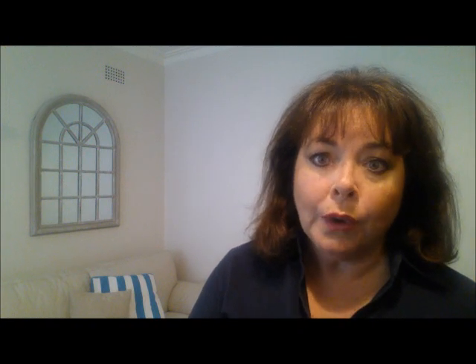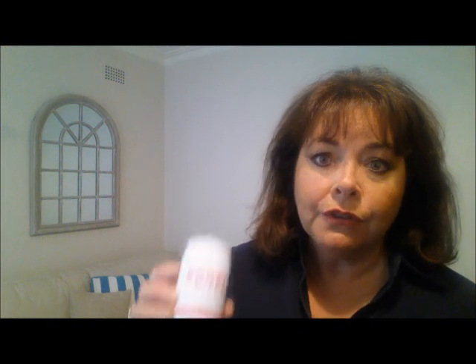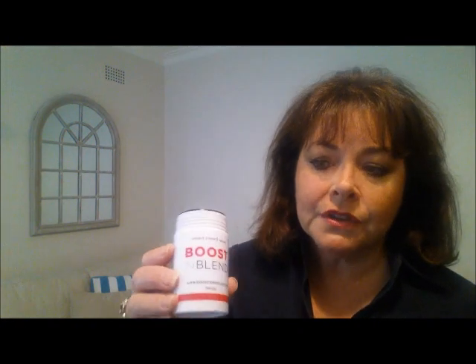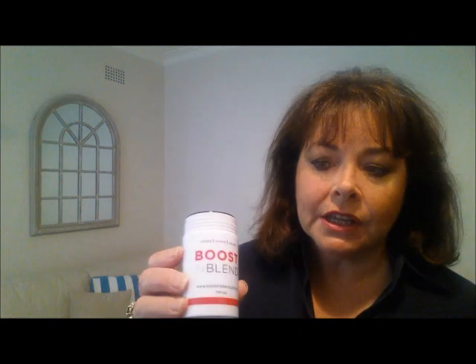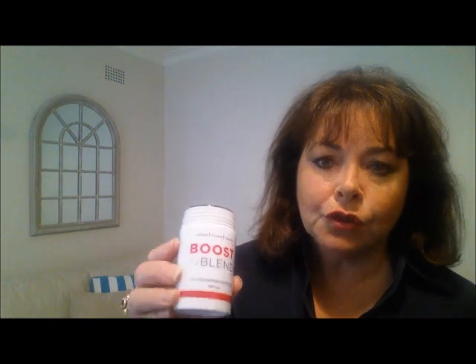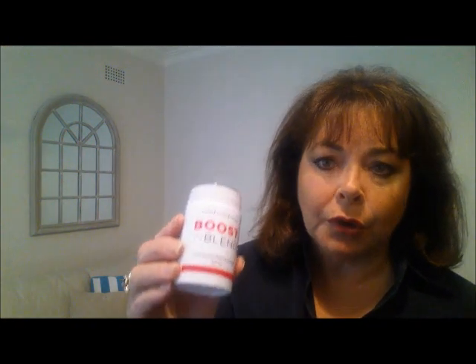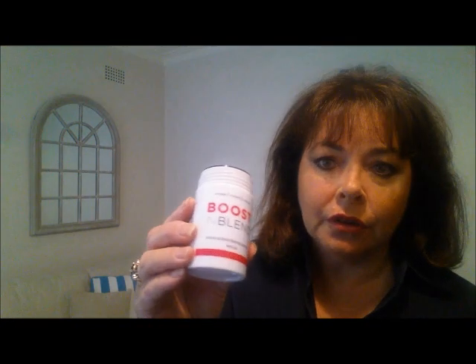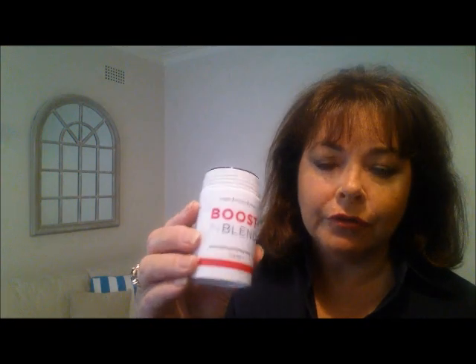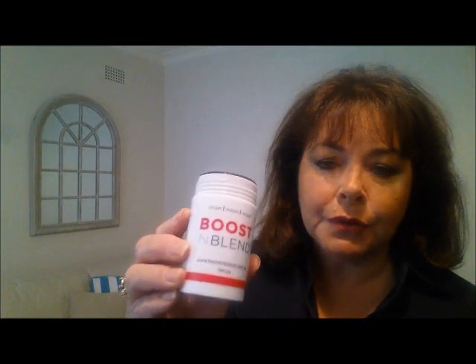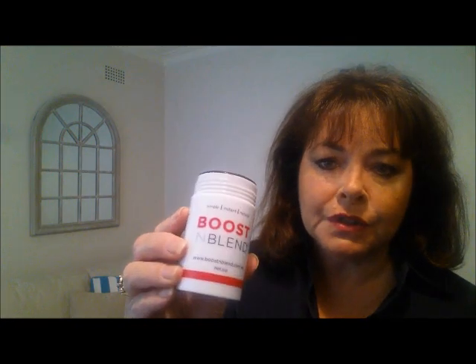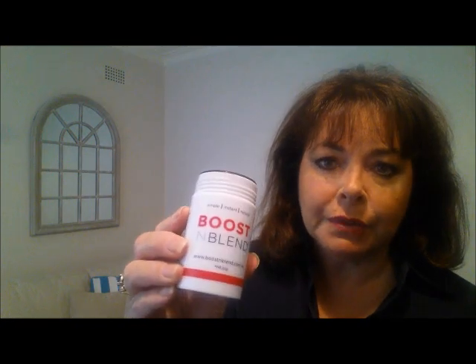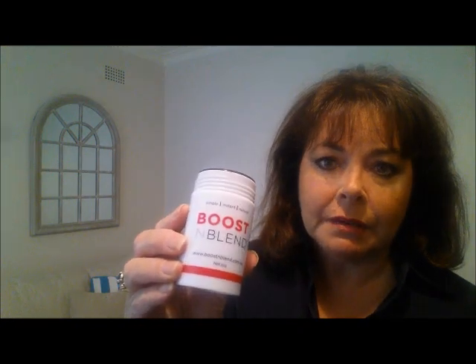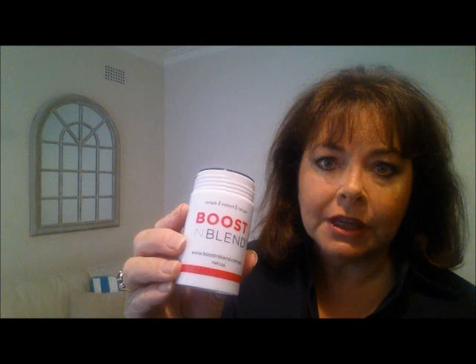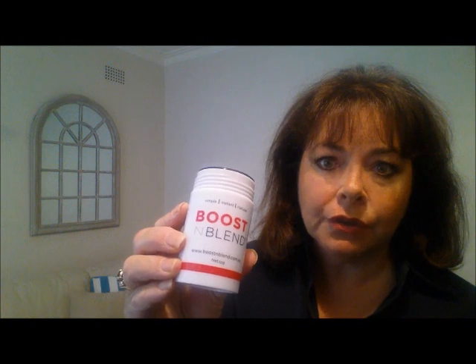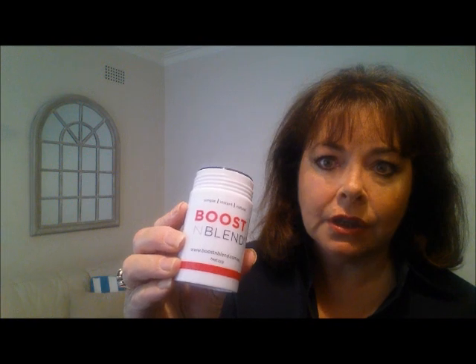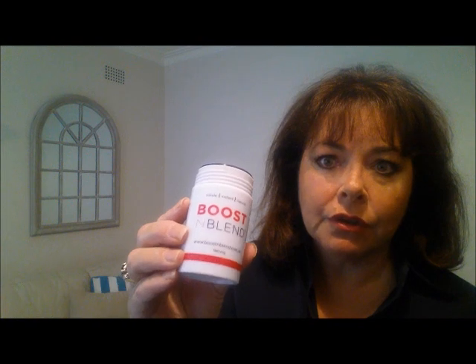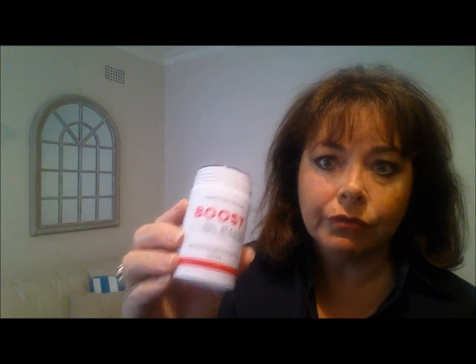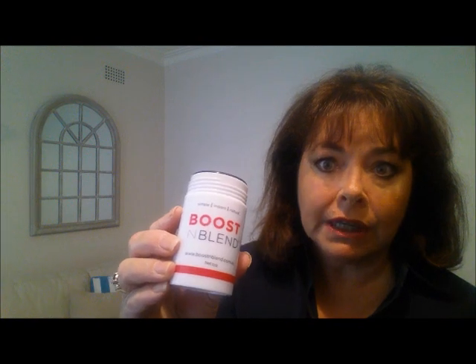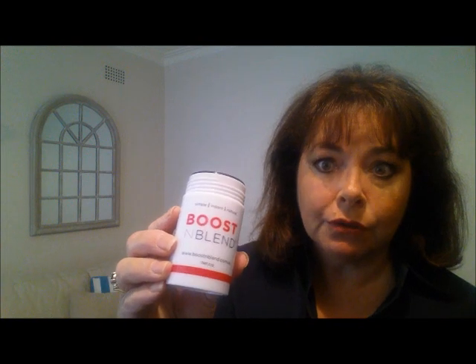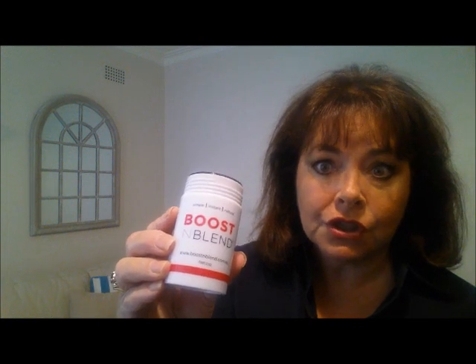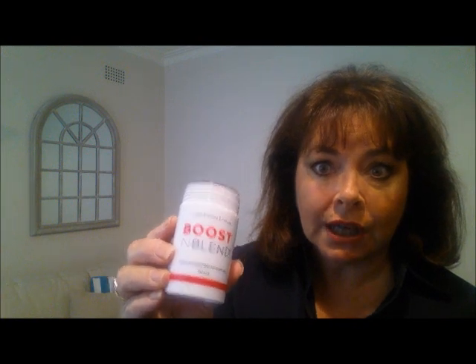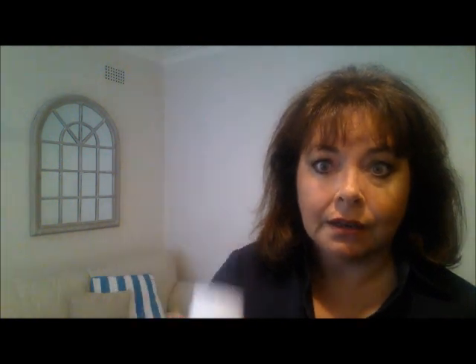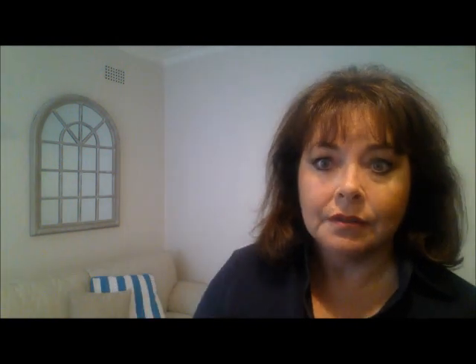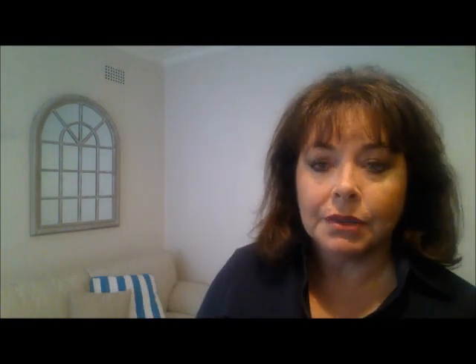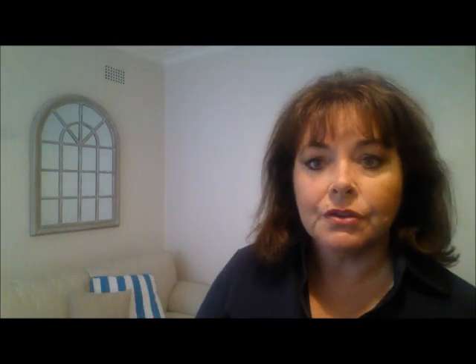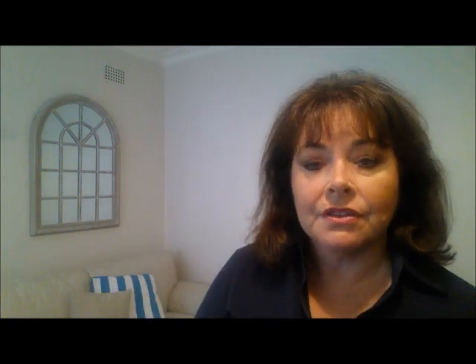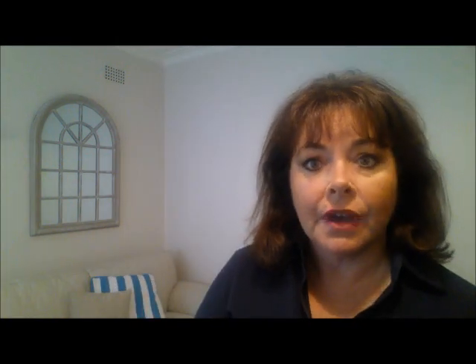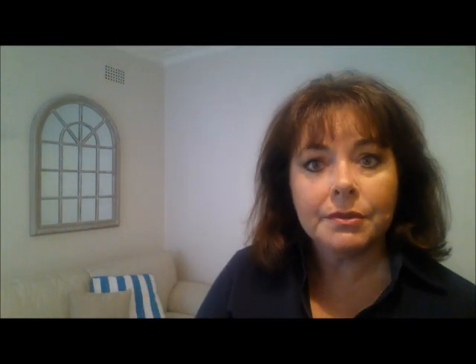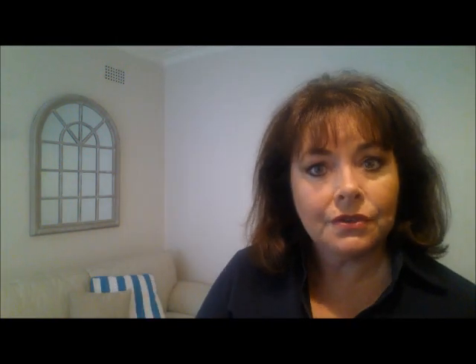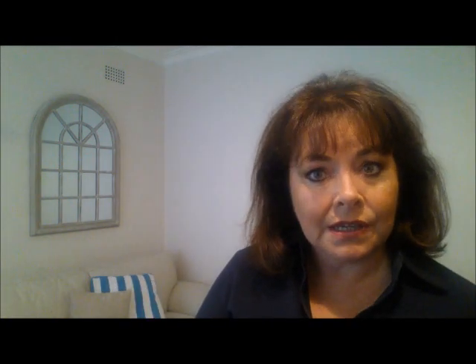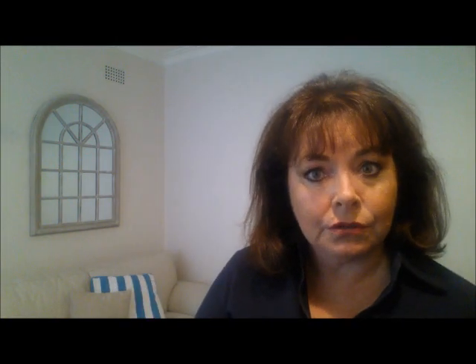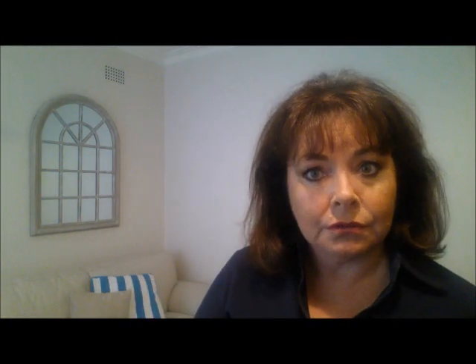When you first get your bottle of Boost and Blend, make sure you give it a really good shake because the fibres do settle.